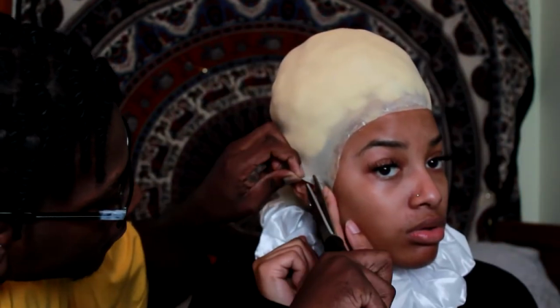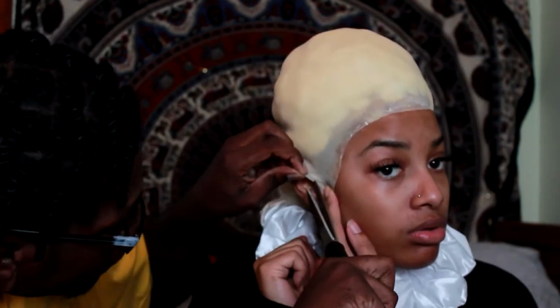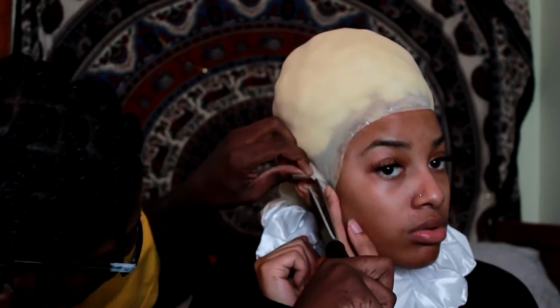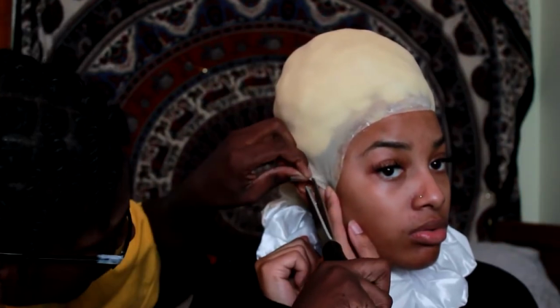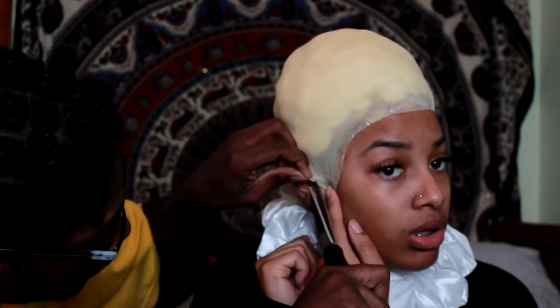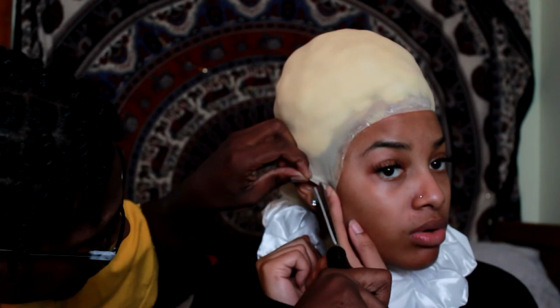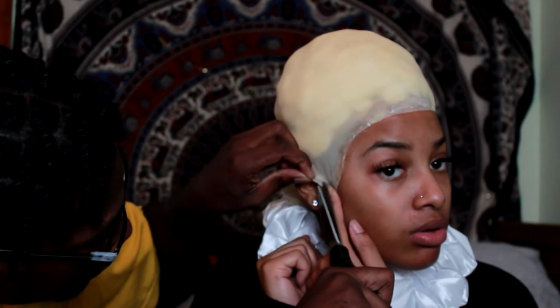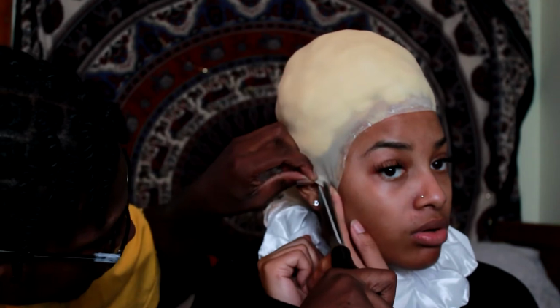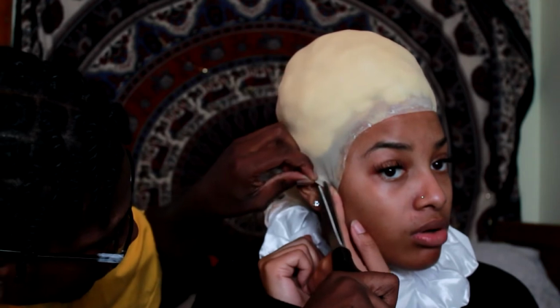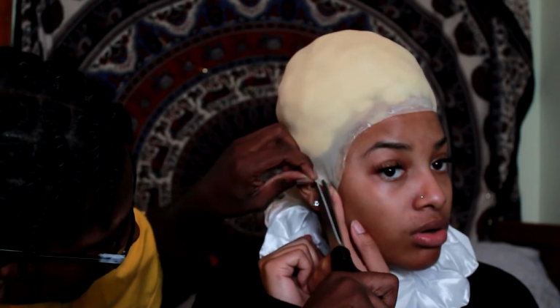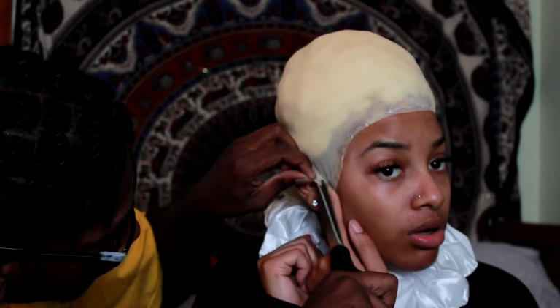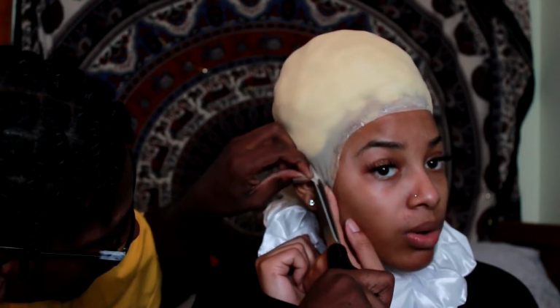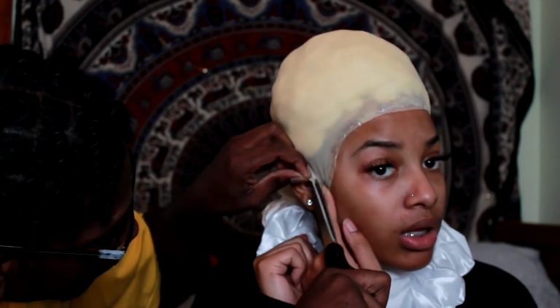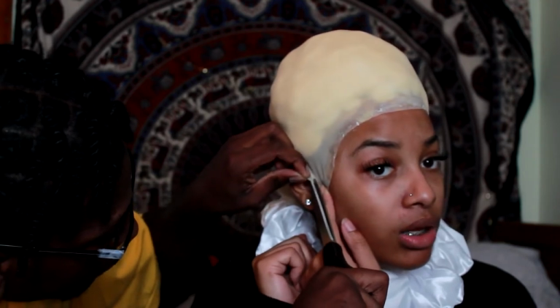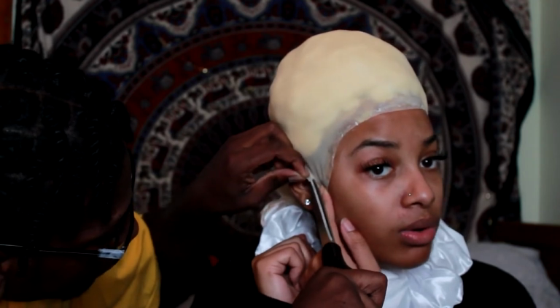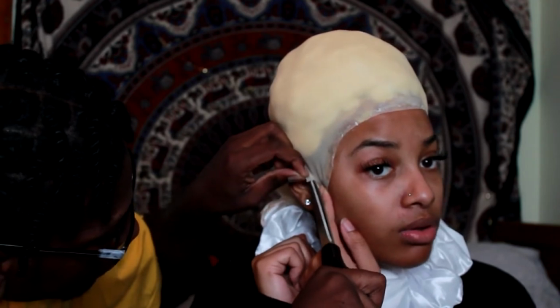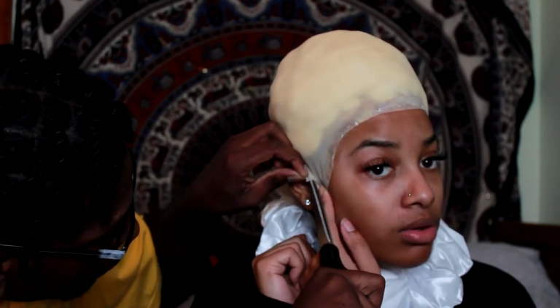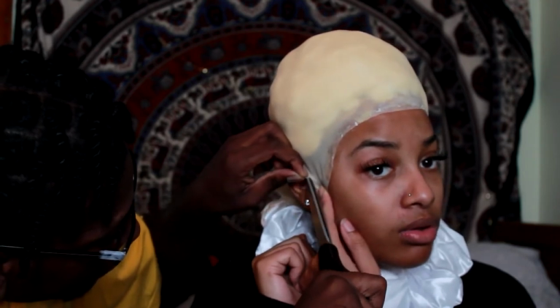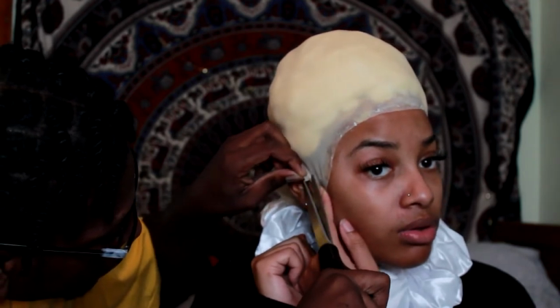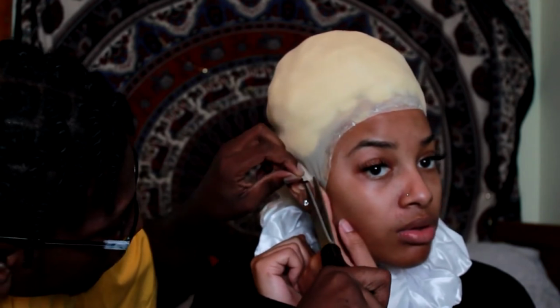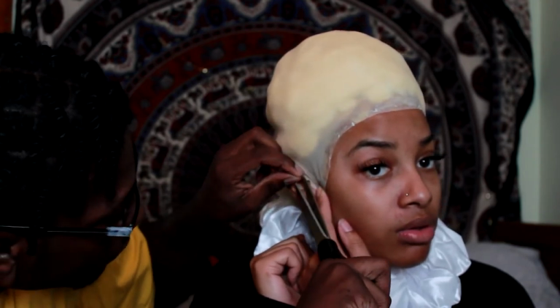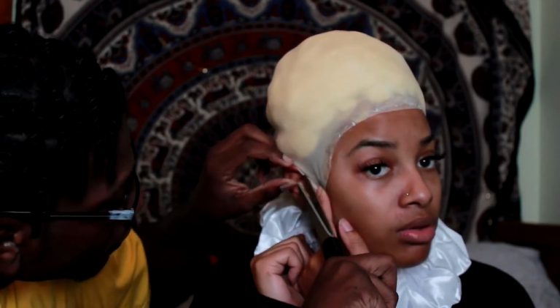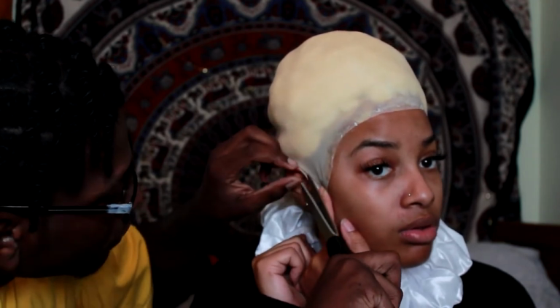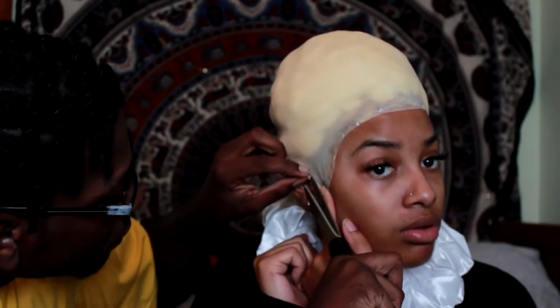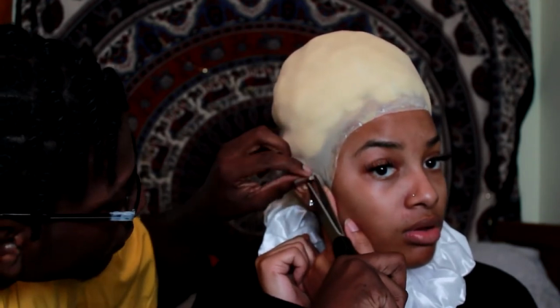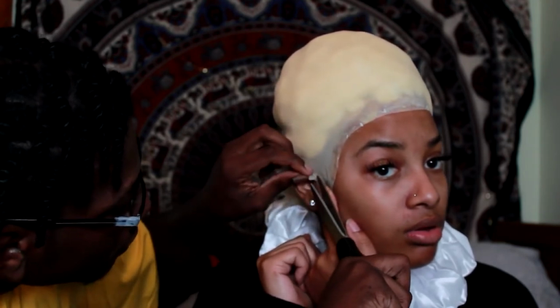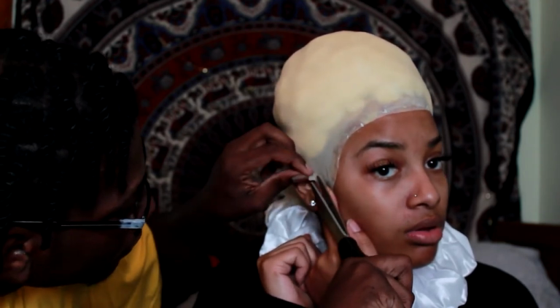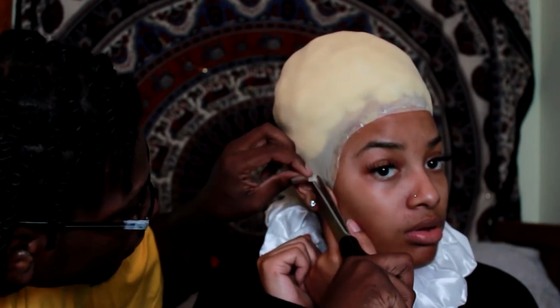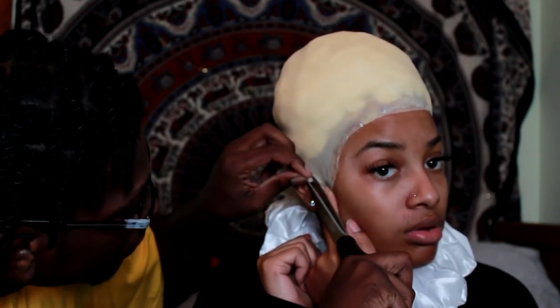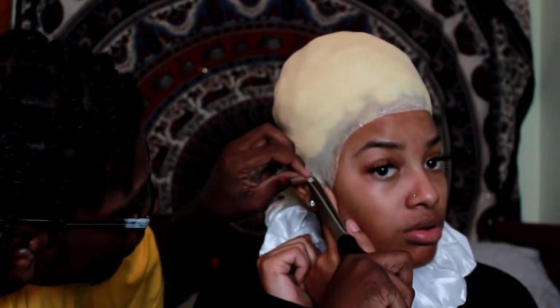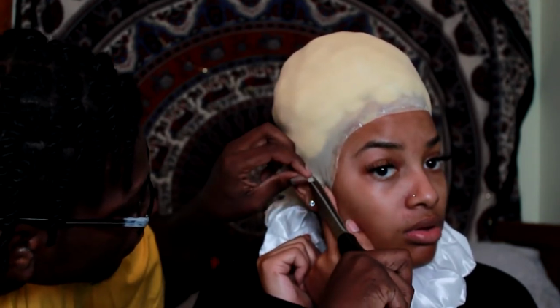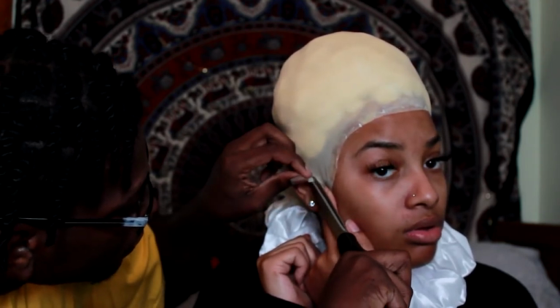You might need some help cutting the cap — I did, so I just had Khalil help me cut around my ear.